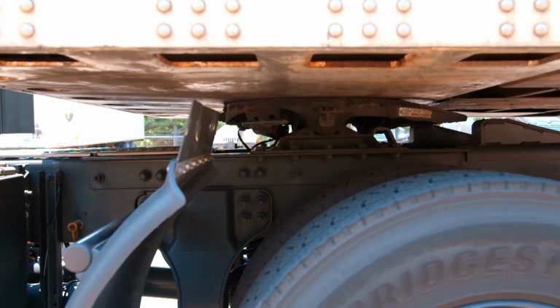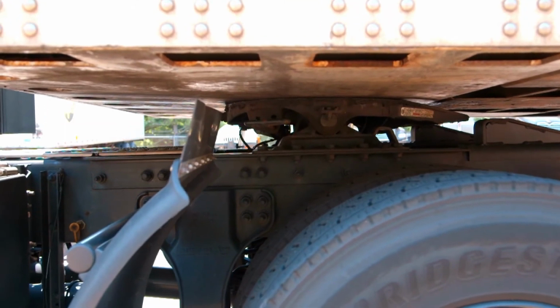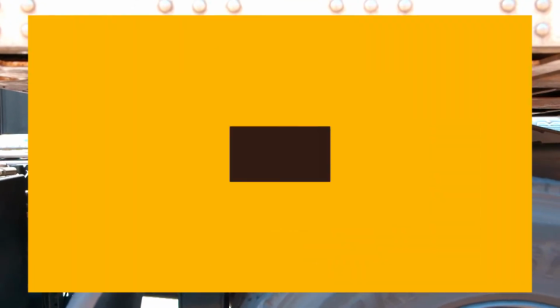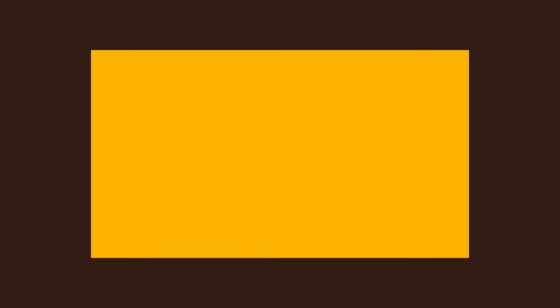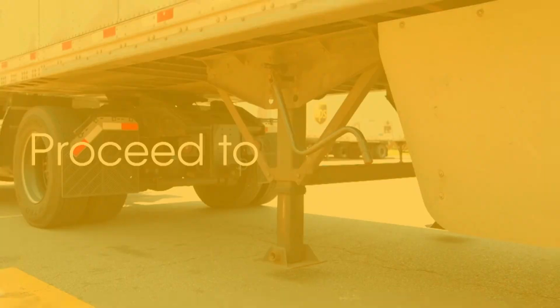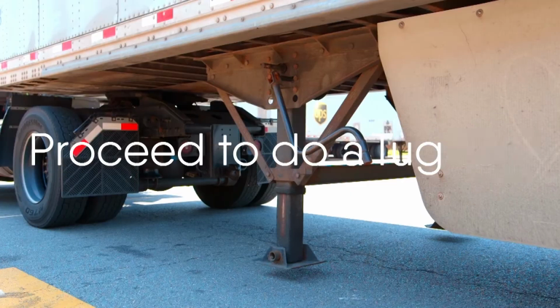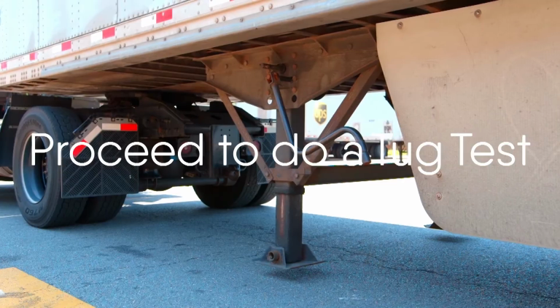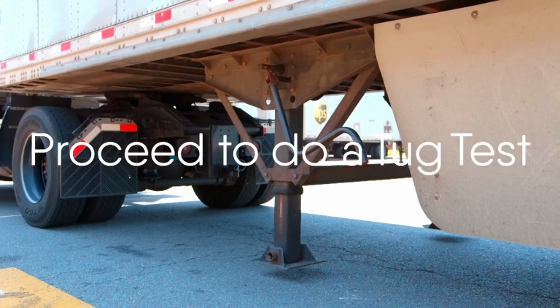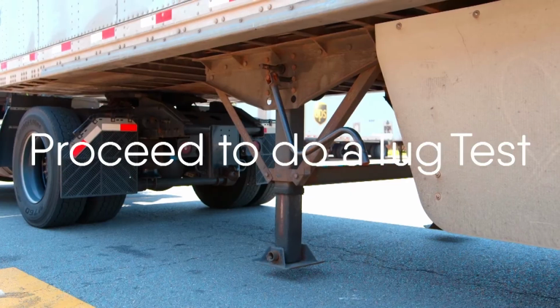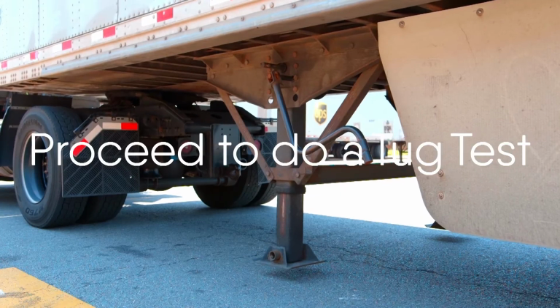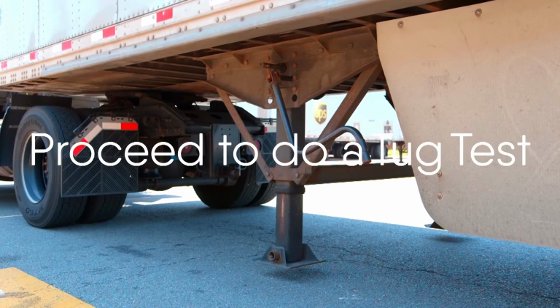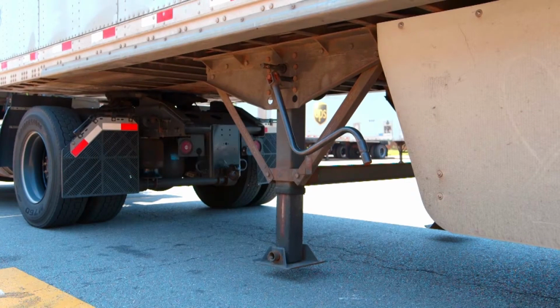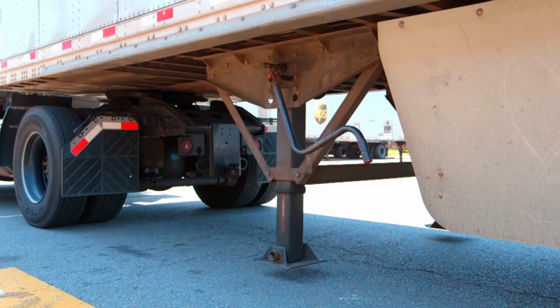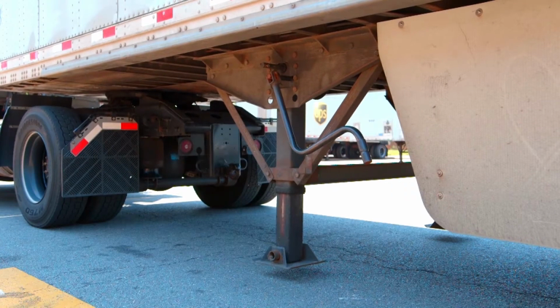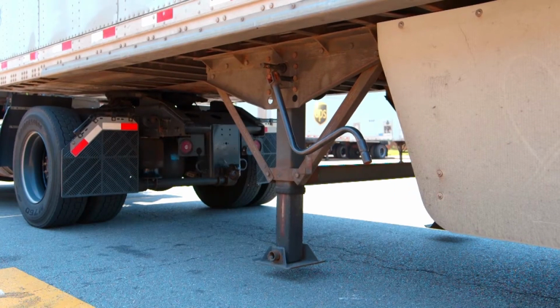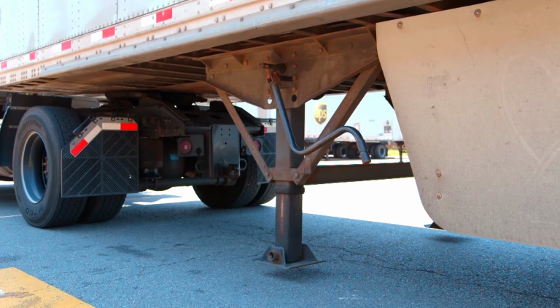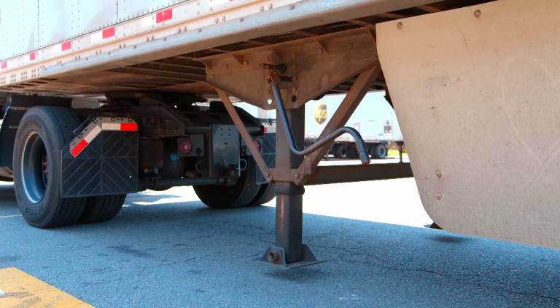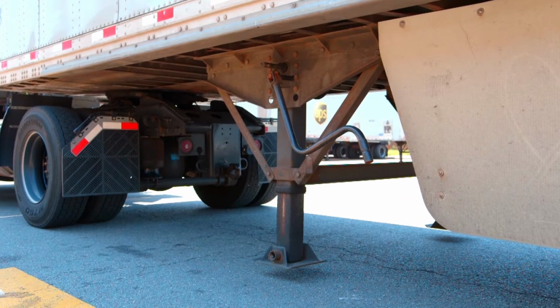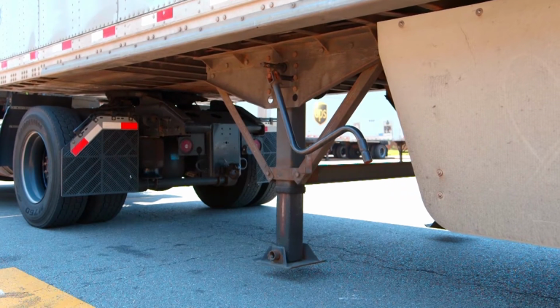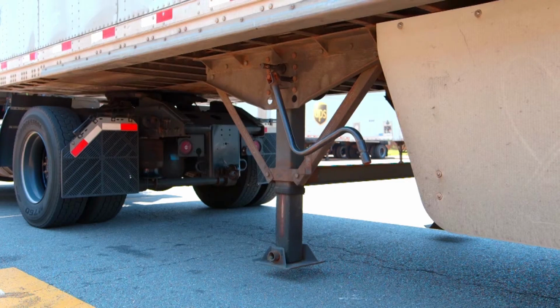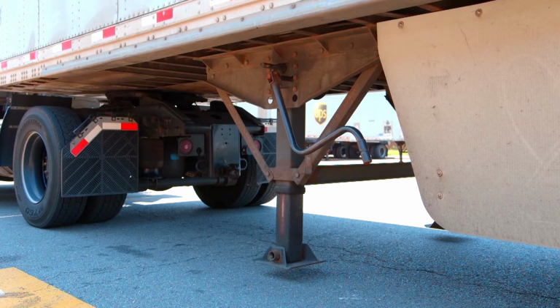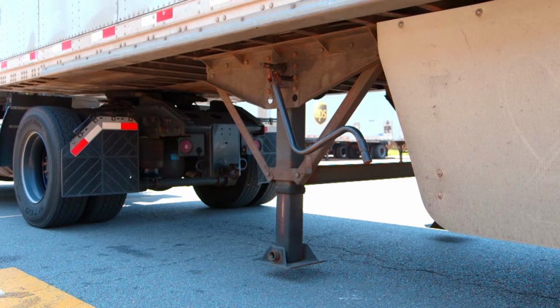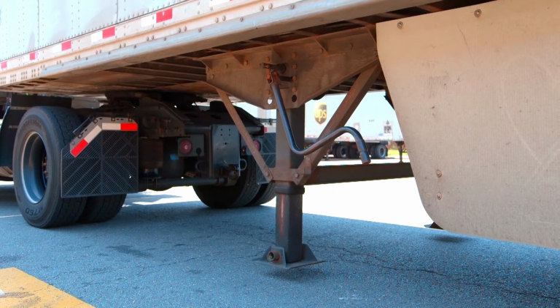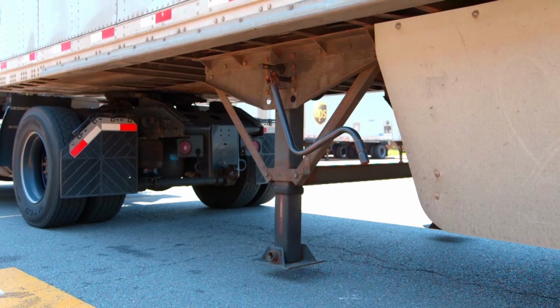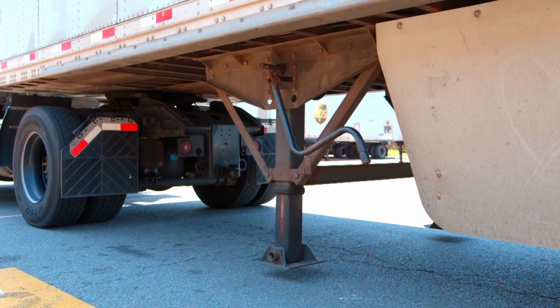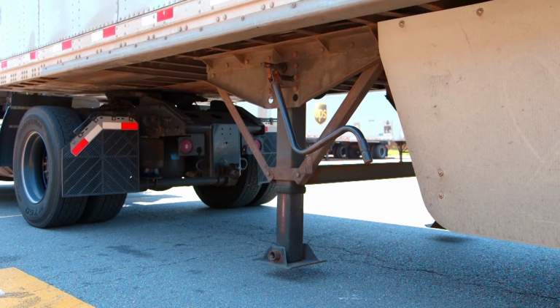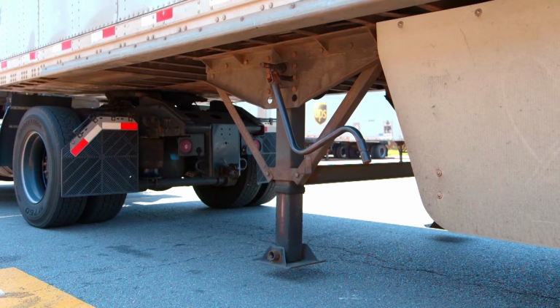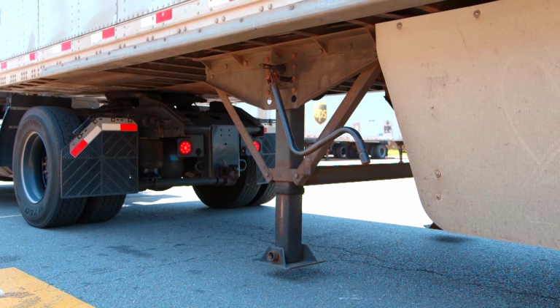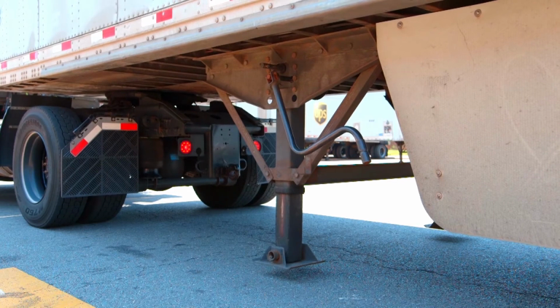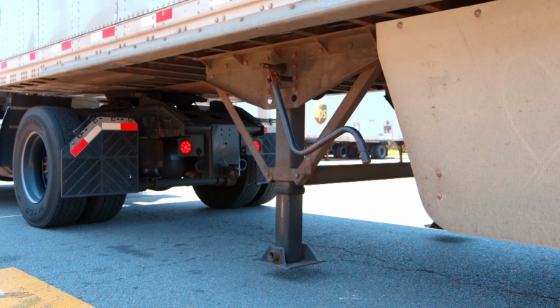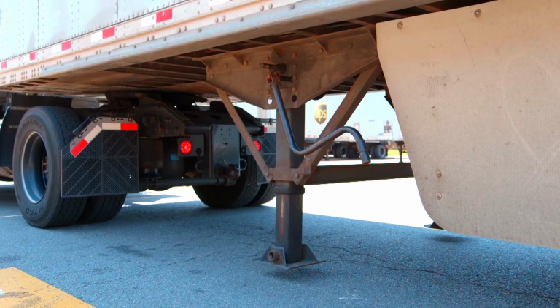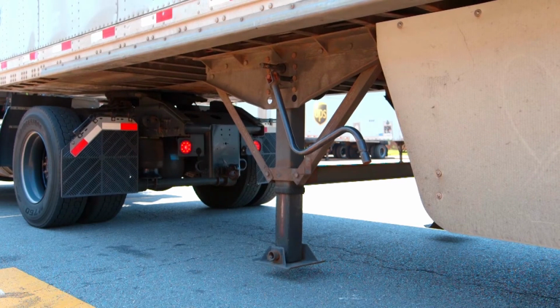Proceed to do a tug test. This is to ensure that the tractor and trailer are completely connected.